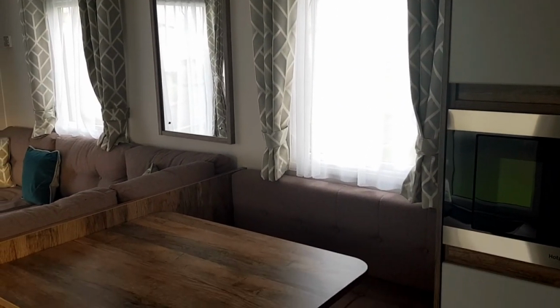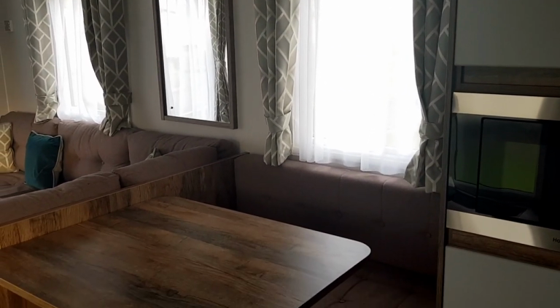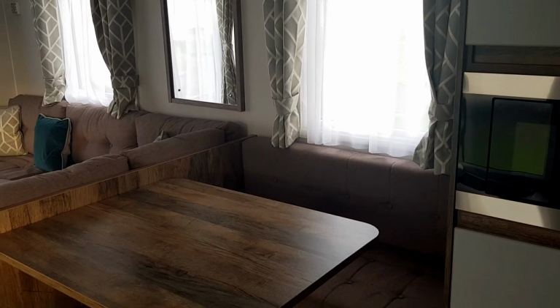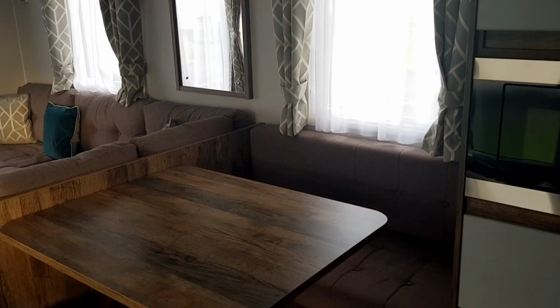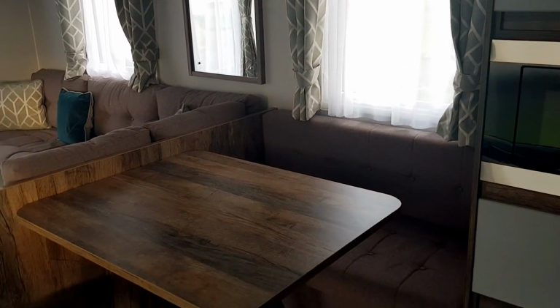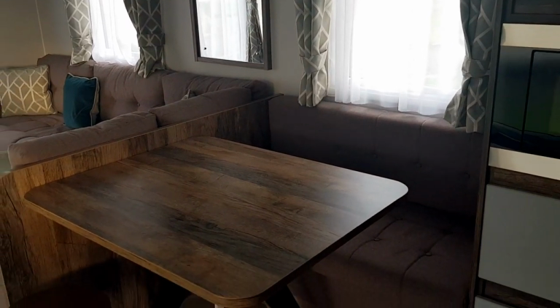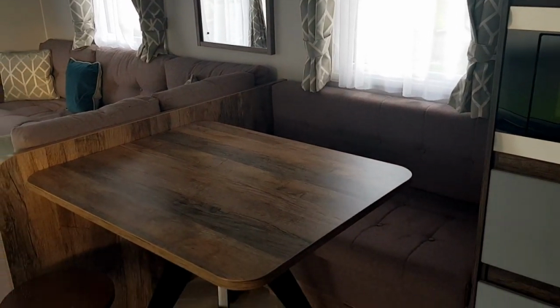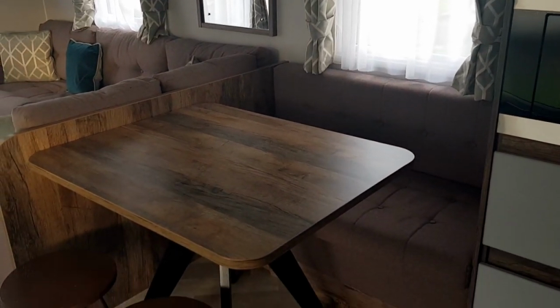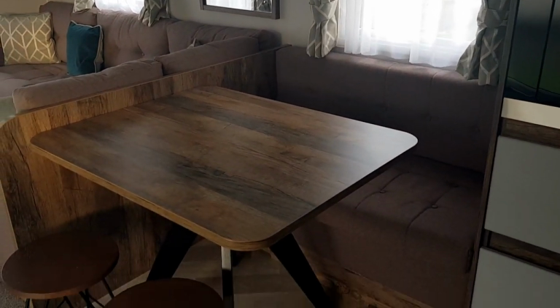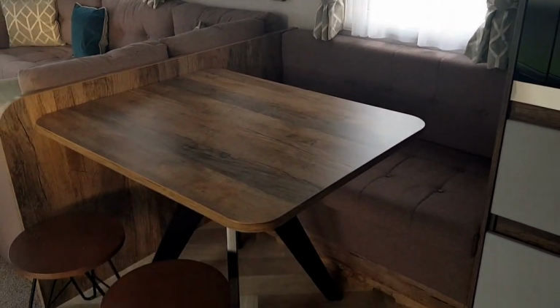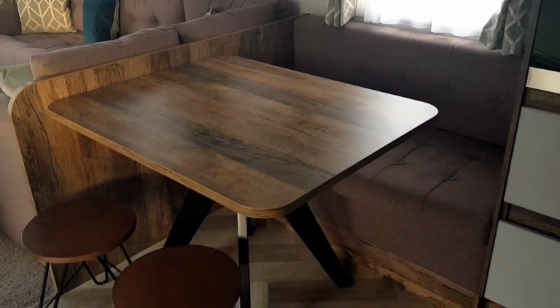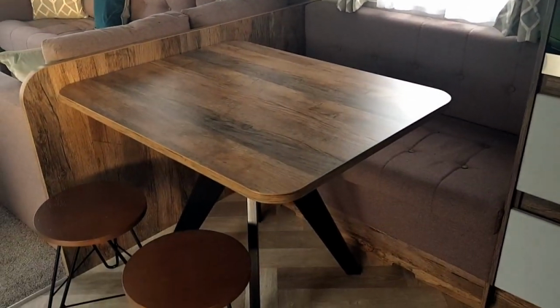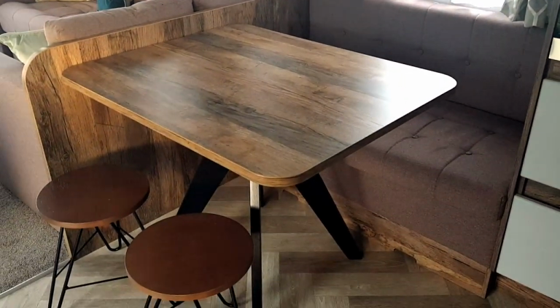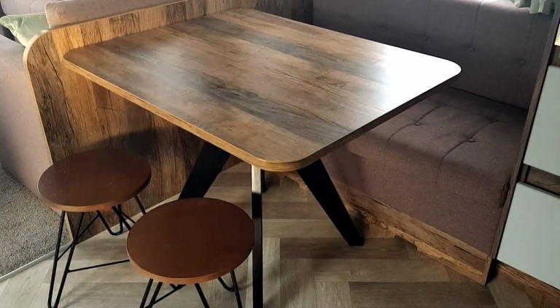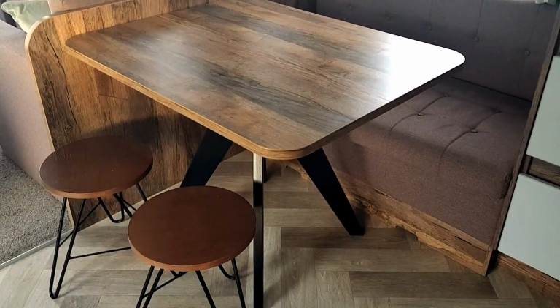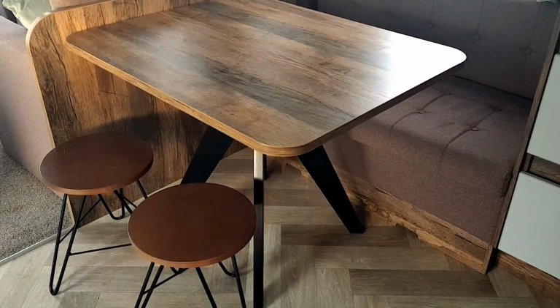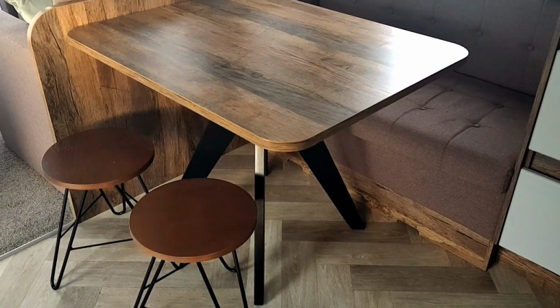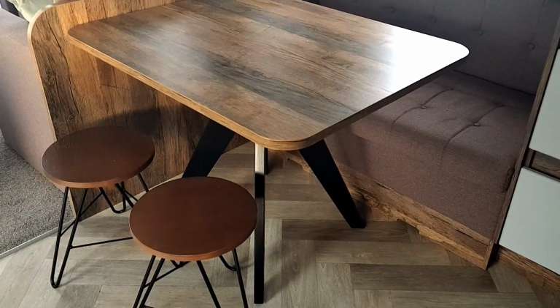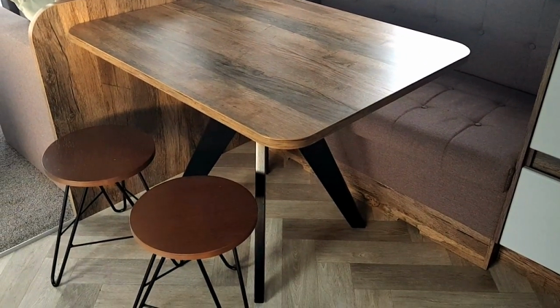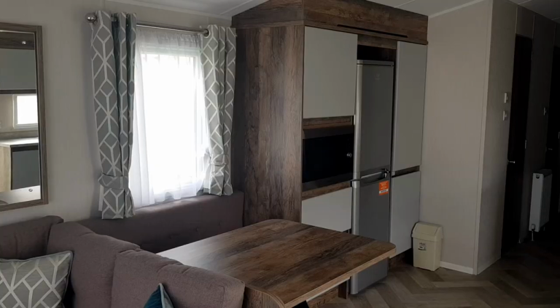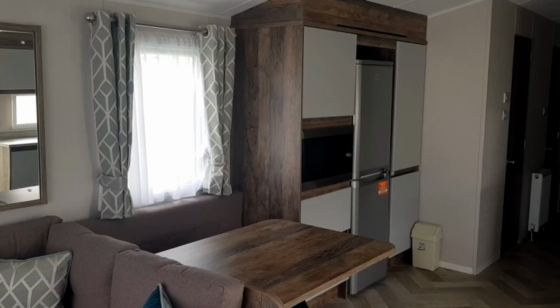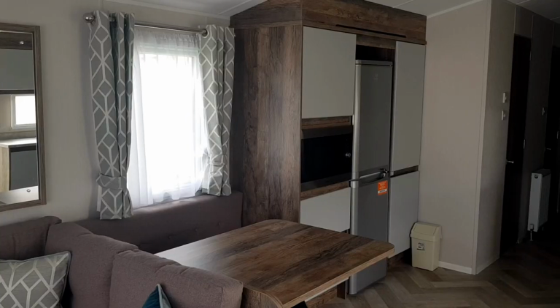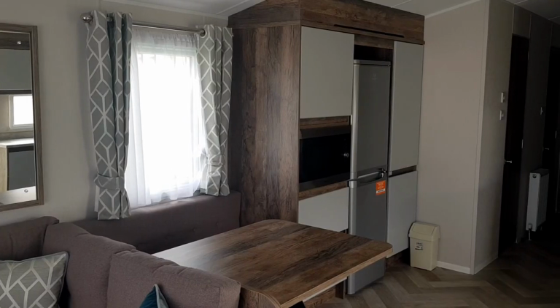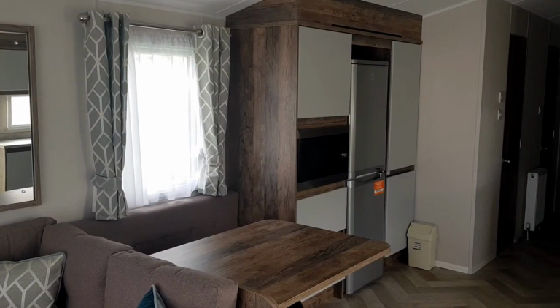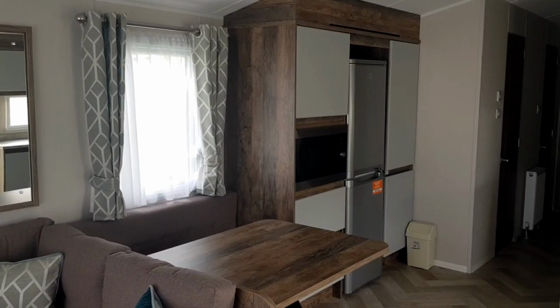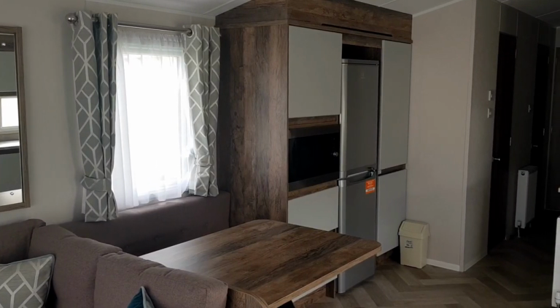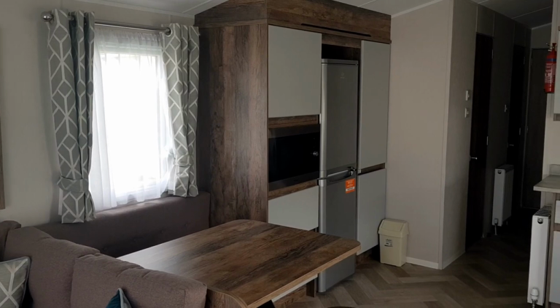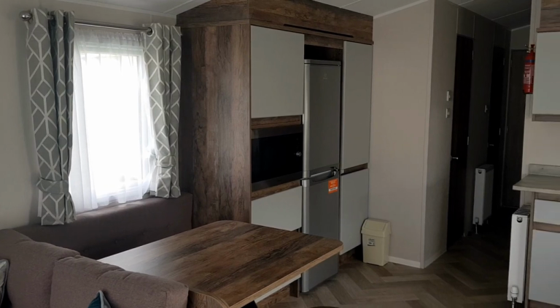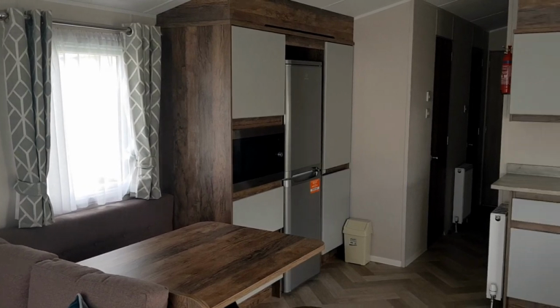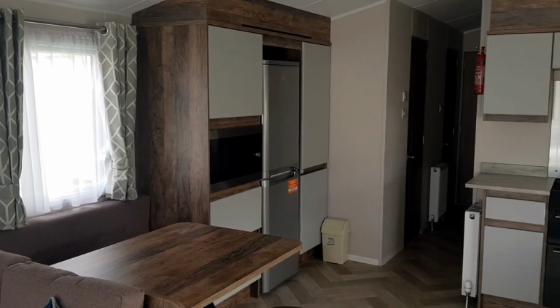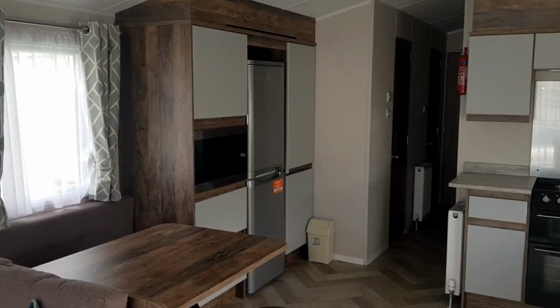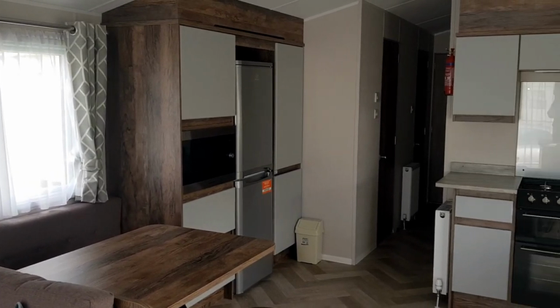We've got seating for four at the table and two at the breakfast bar. From this side you can see the spacious kitchen.